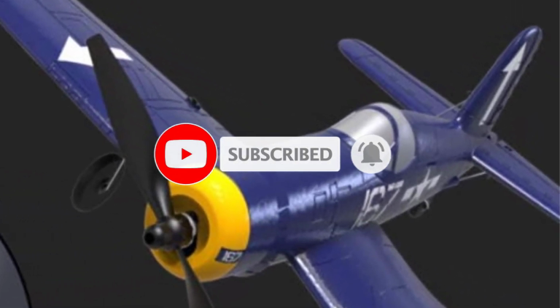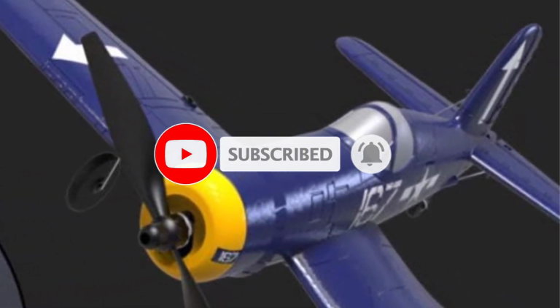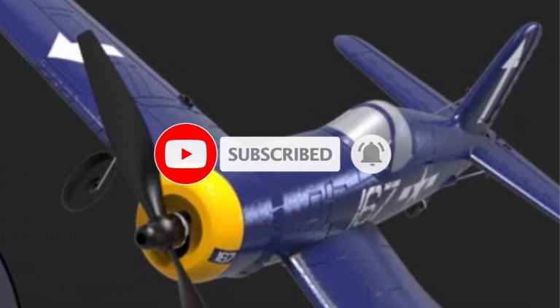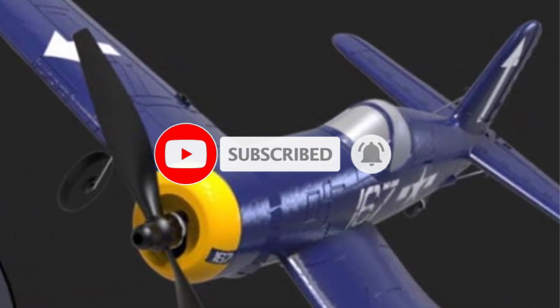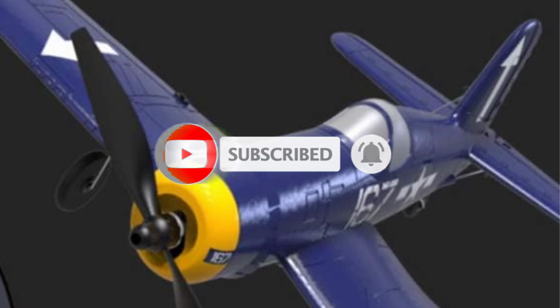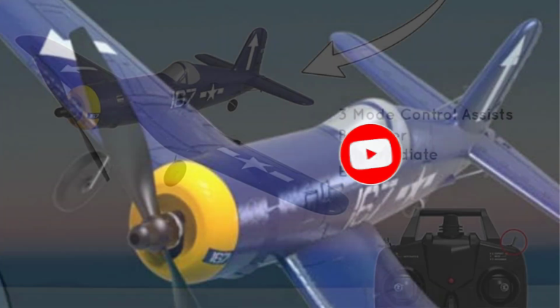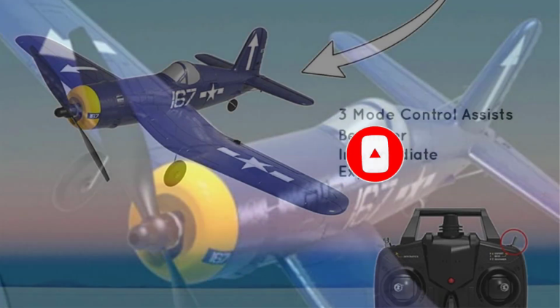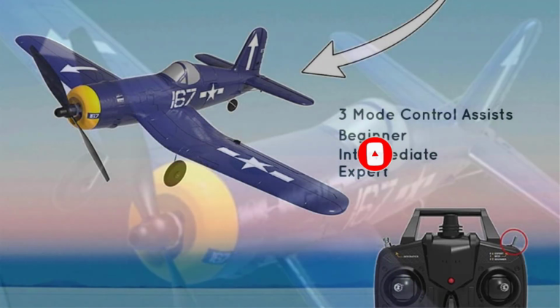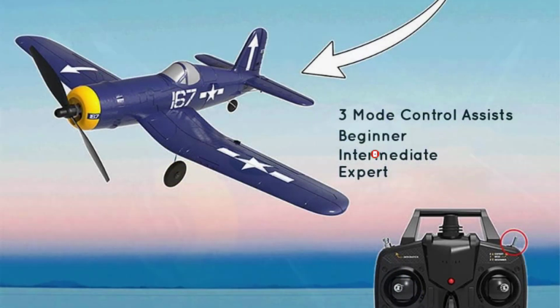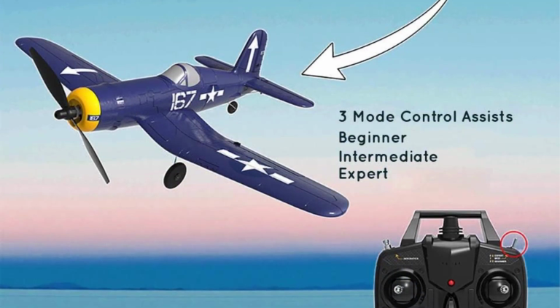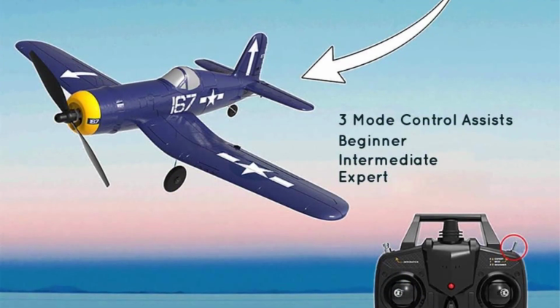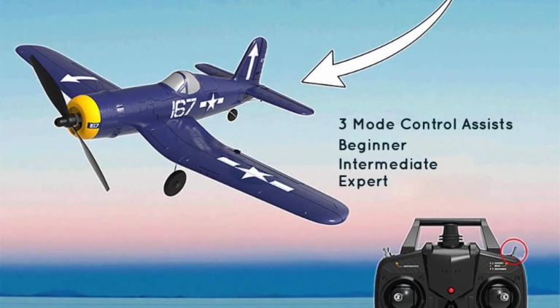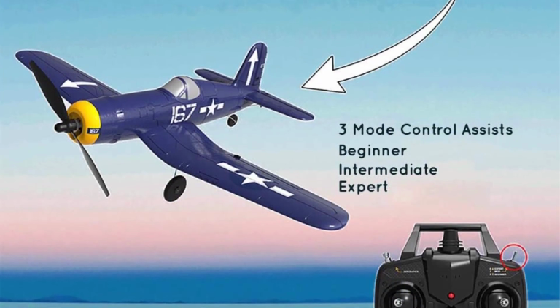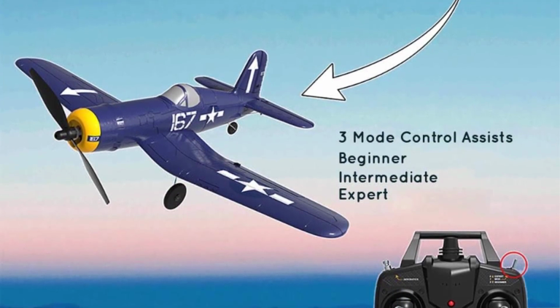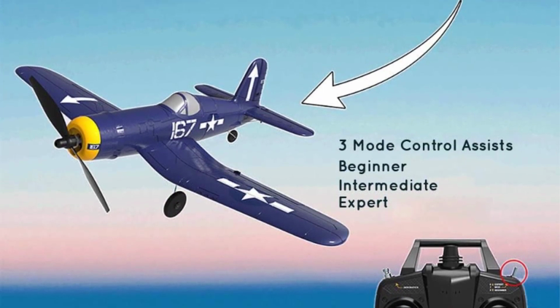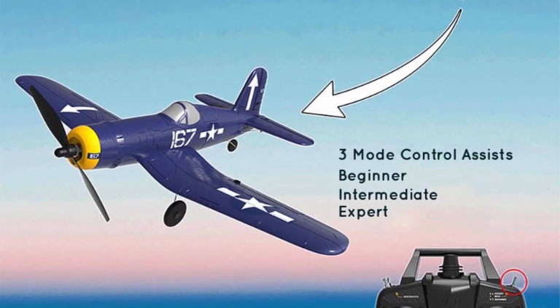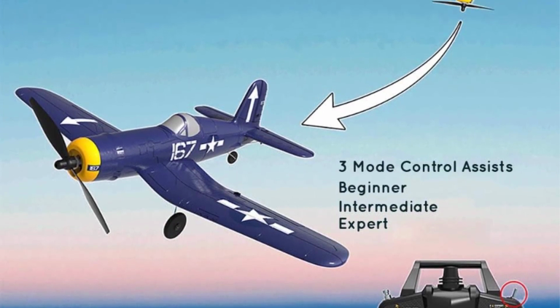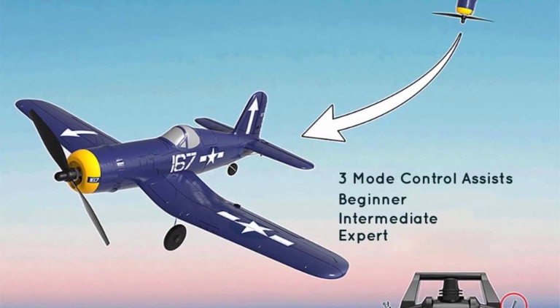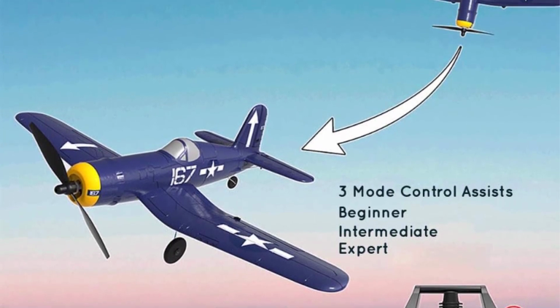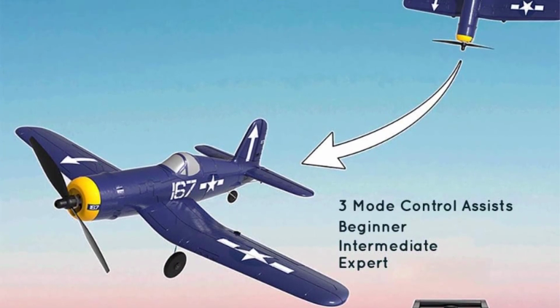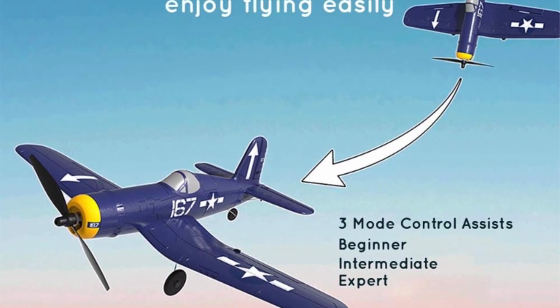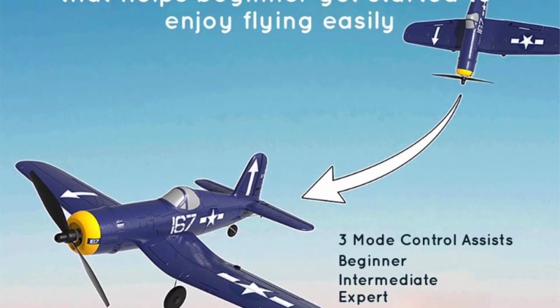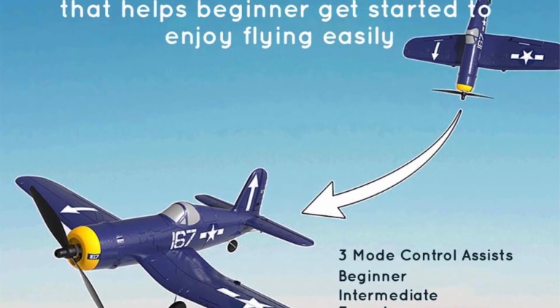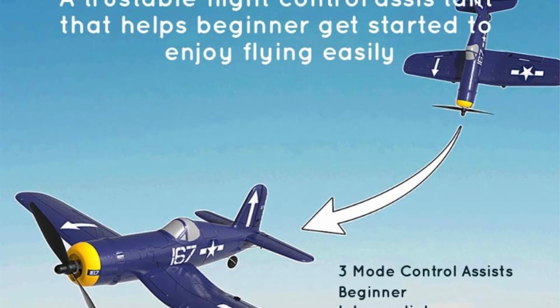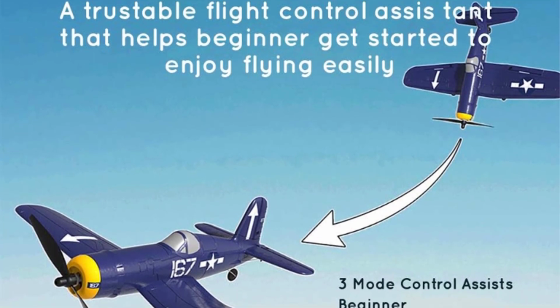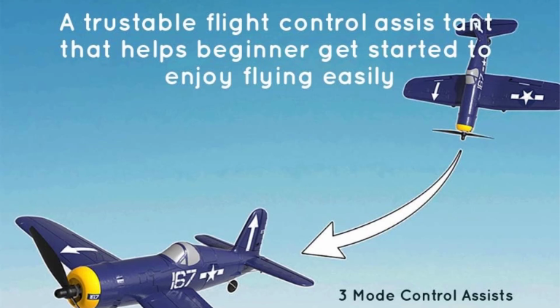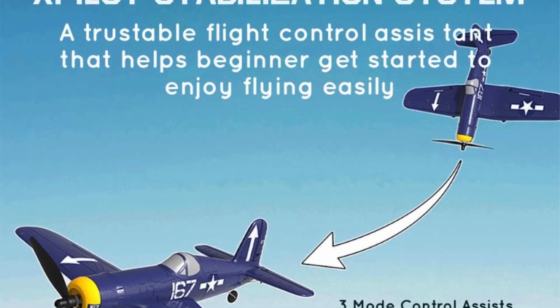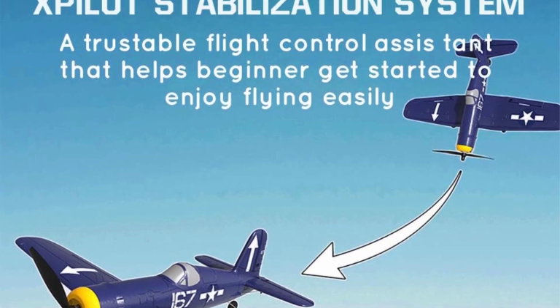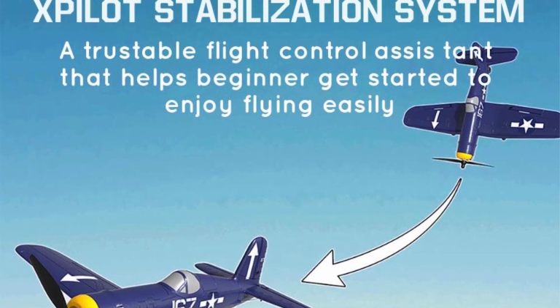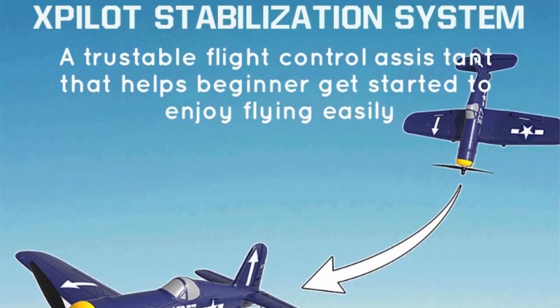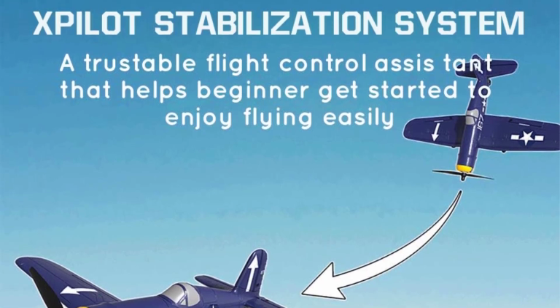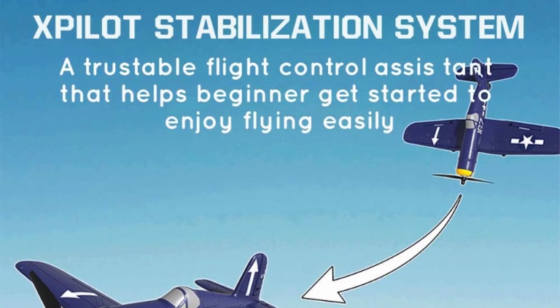The plane includes two rechargeable batteries, each providing approximately 15 minutes of flight time, and comes with an extra set of propellers.